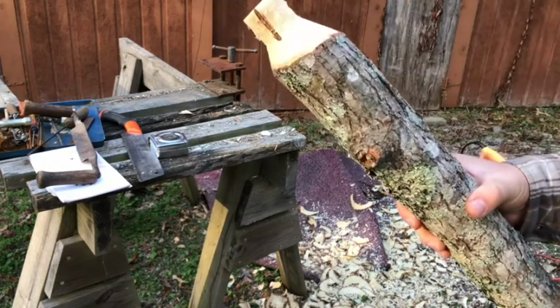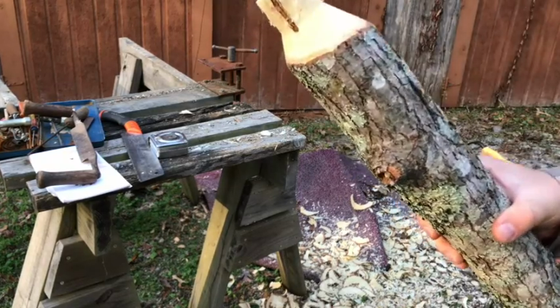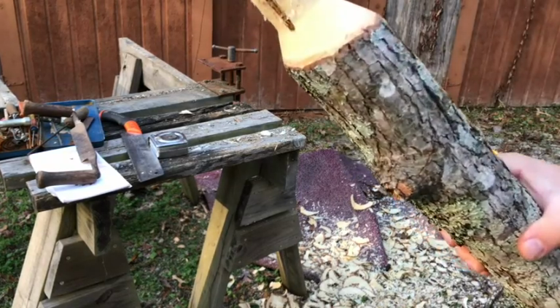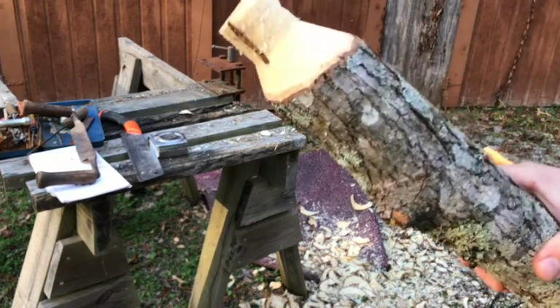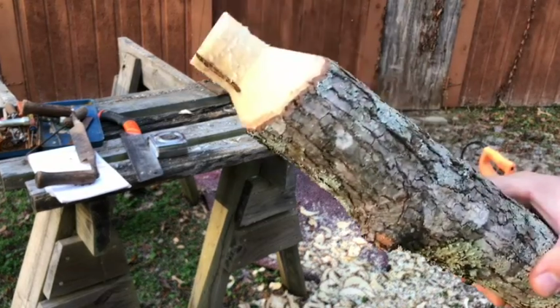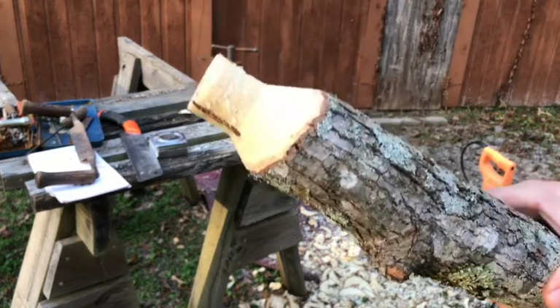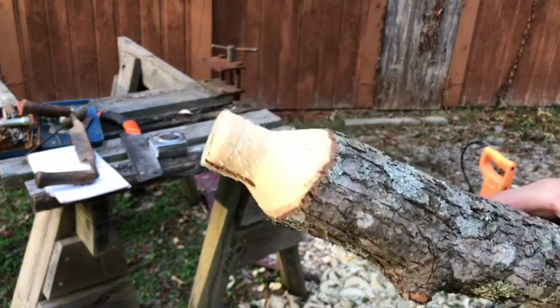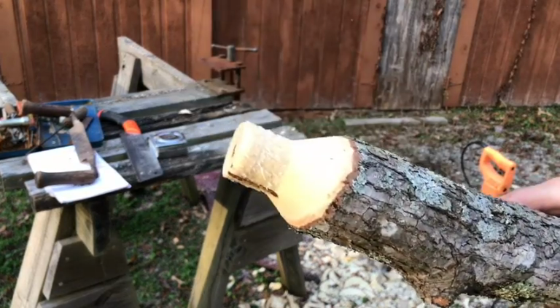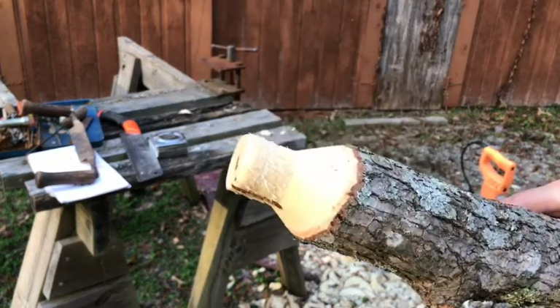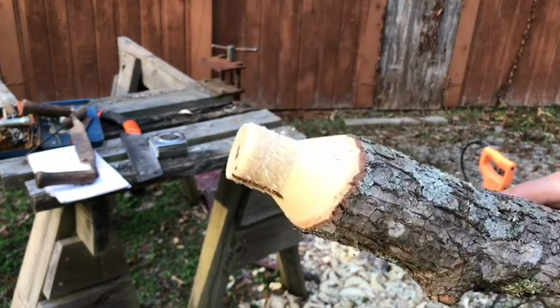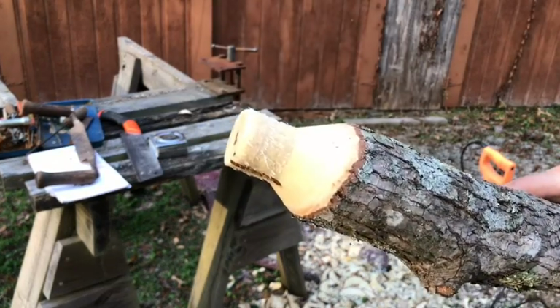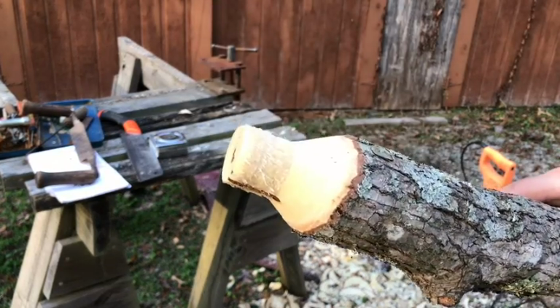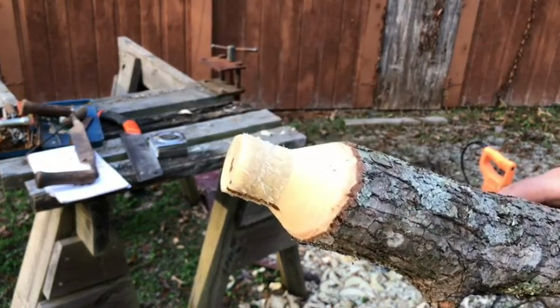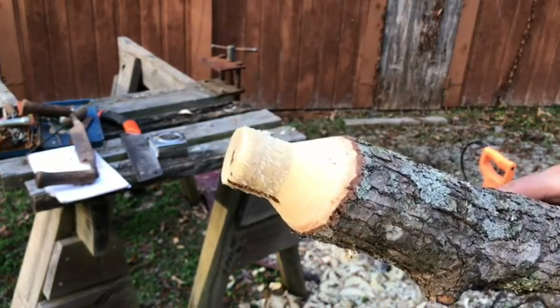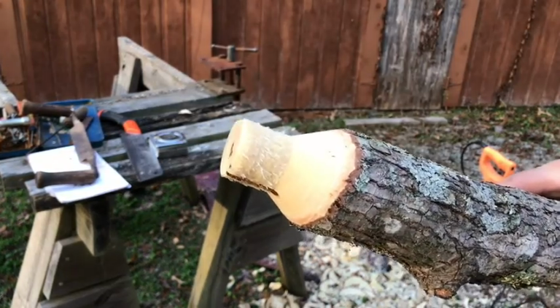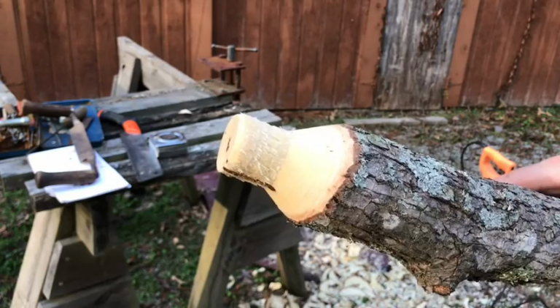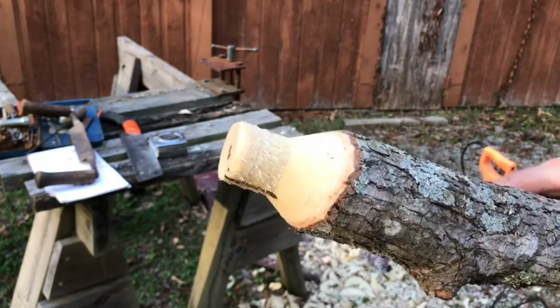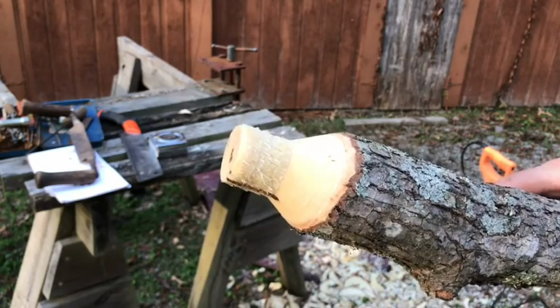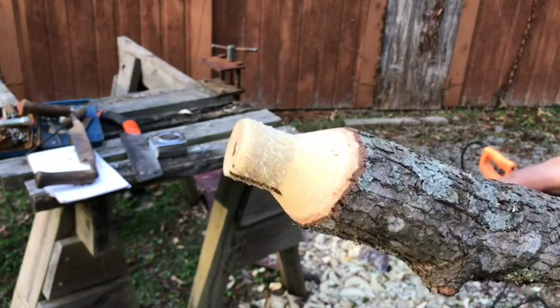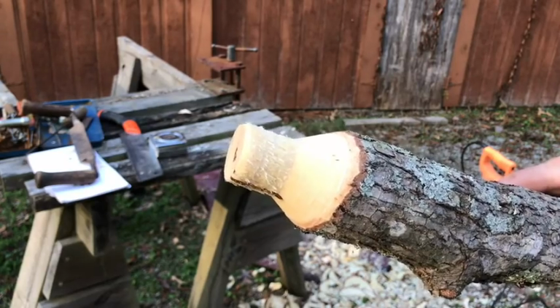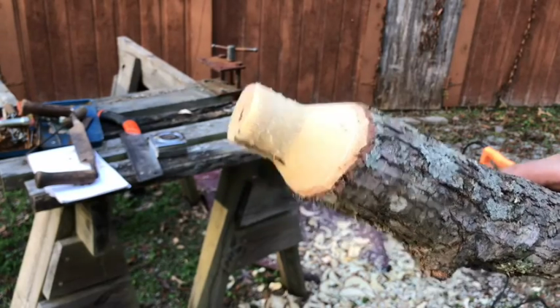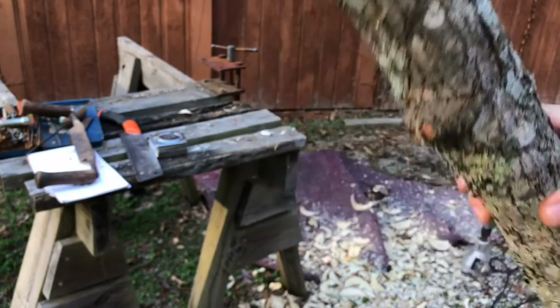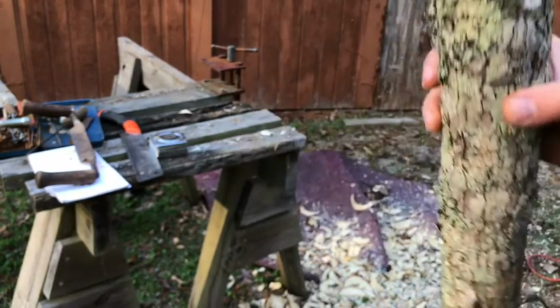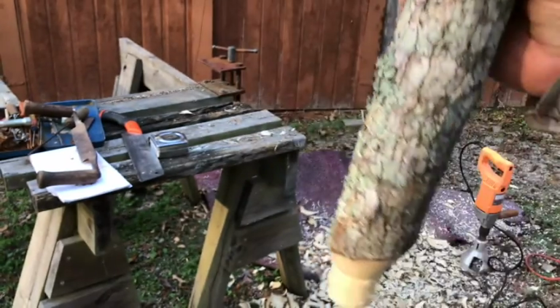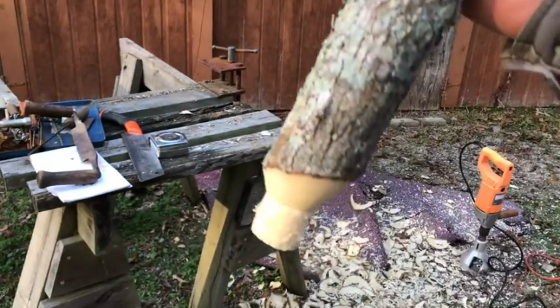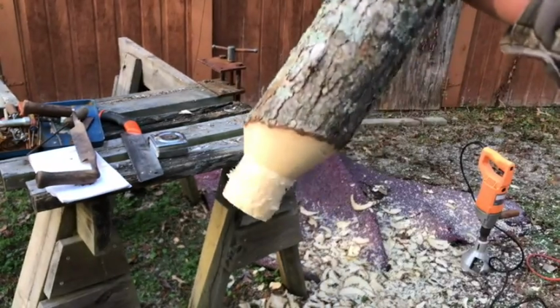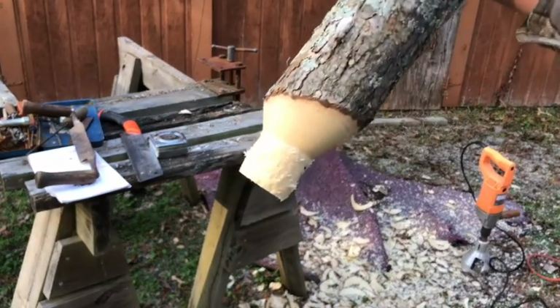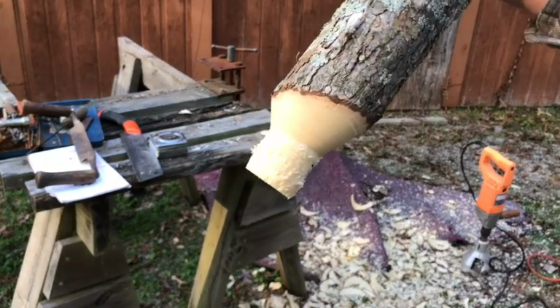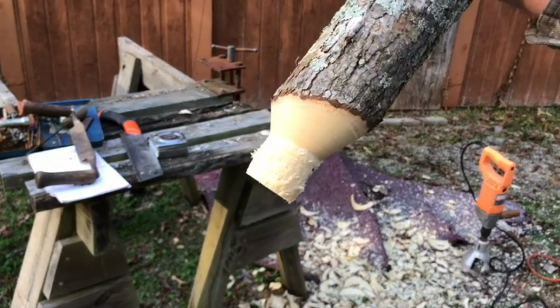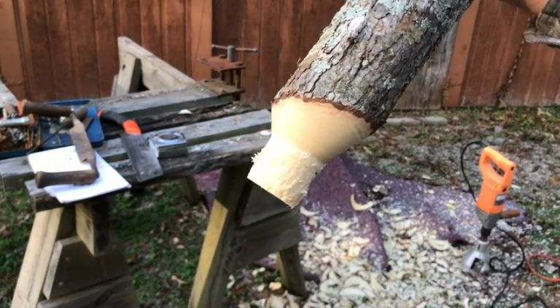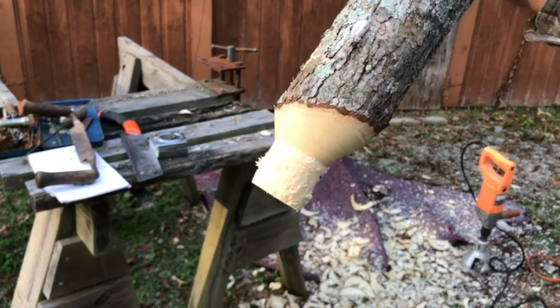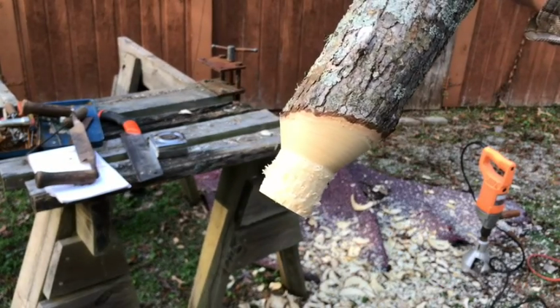As you can see, I've got a tenon already put on both ends now.